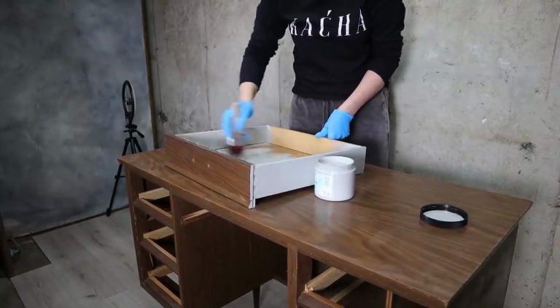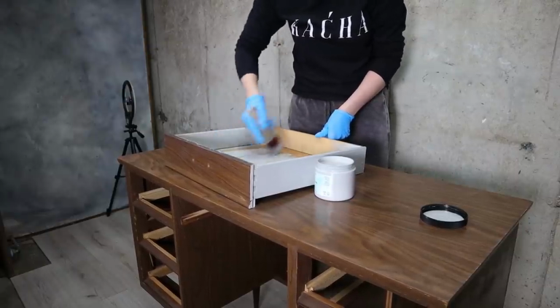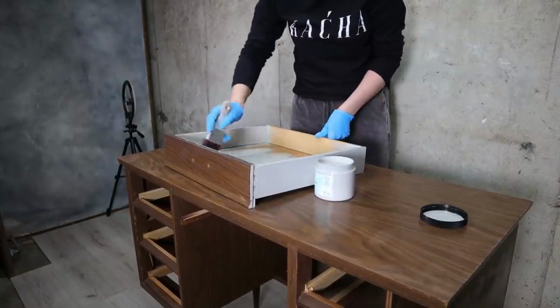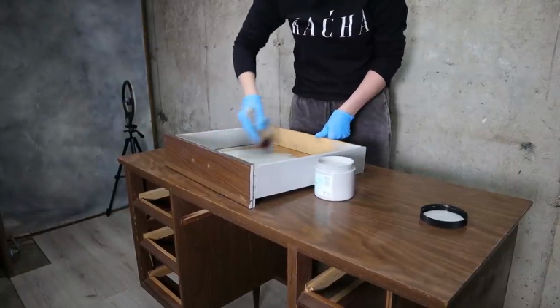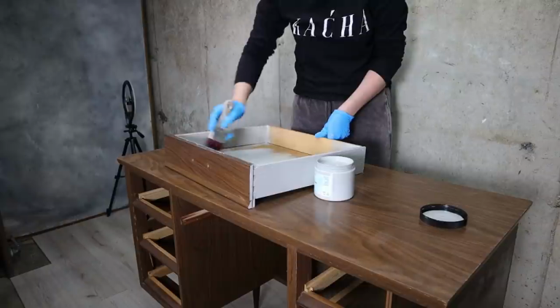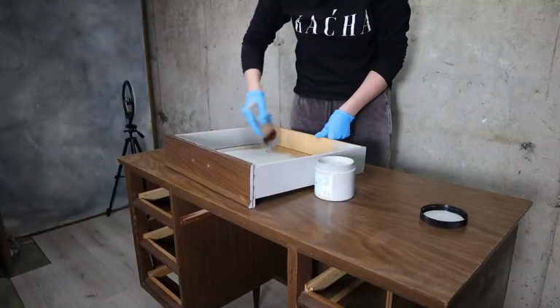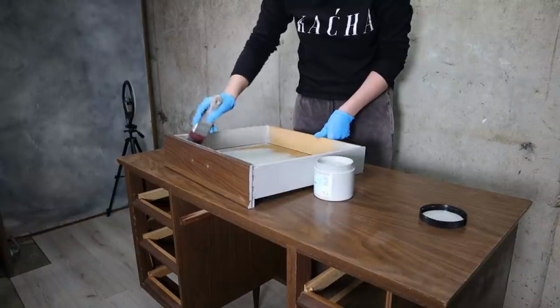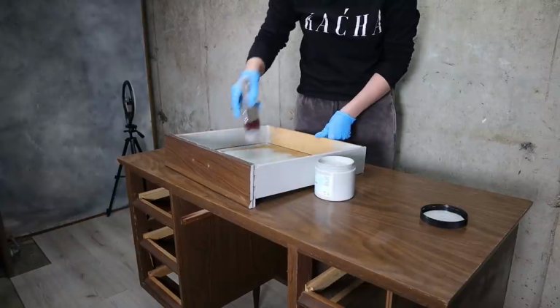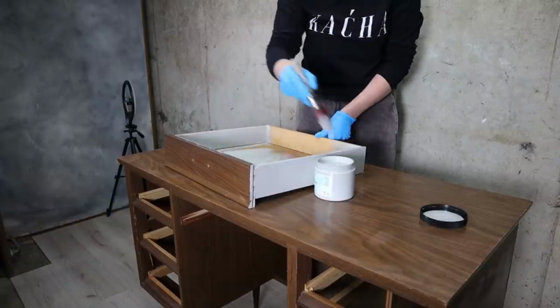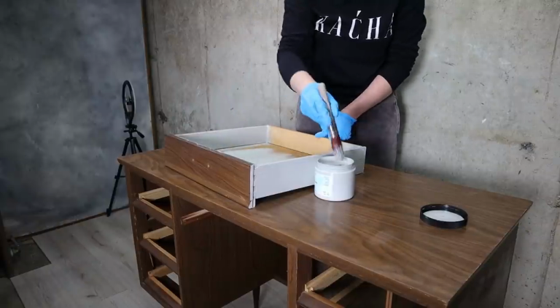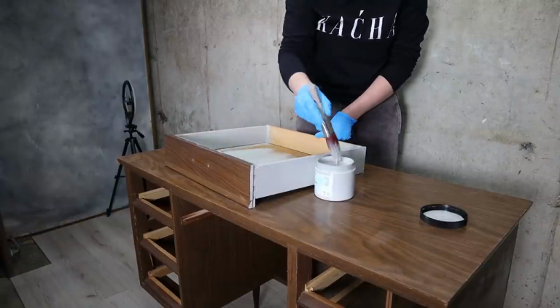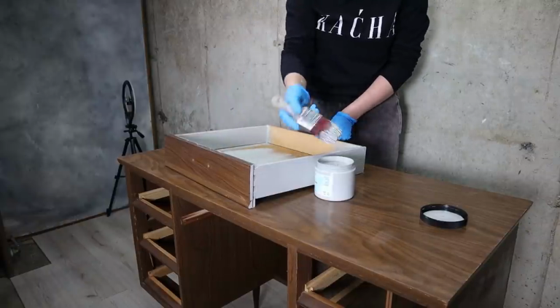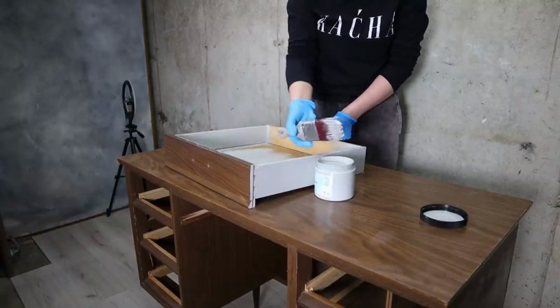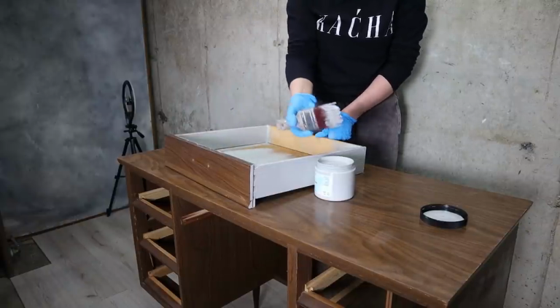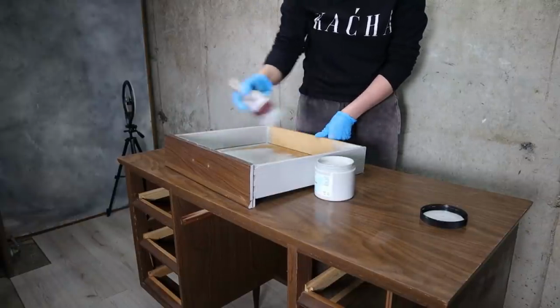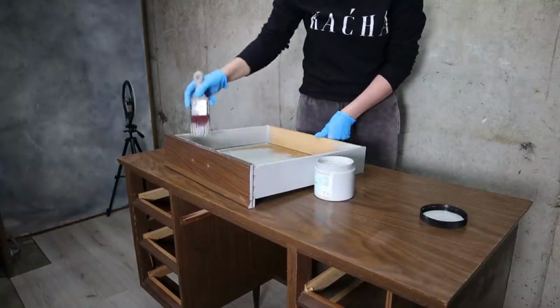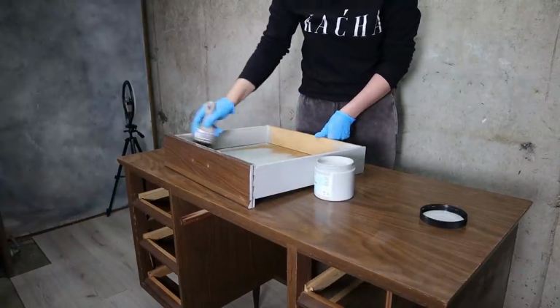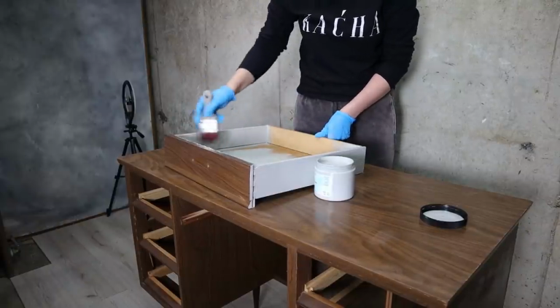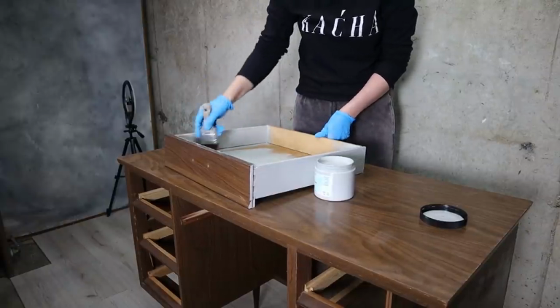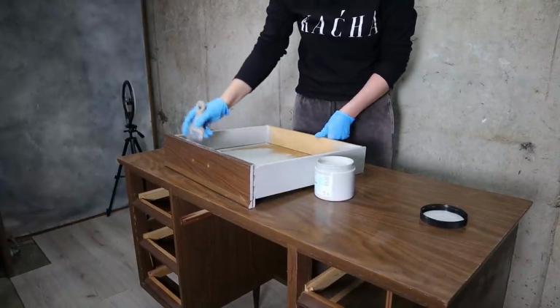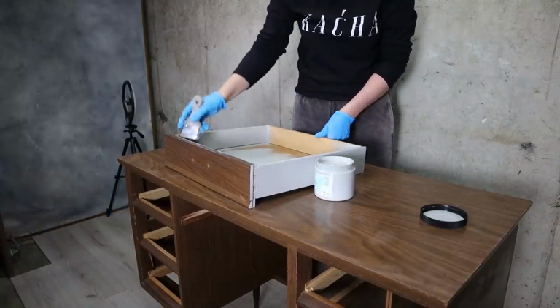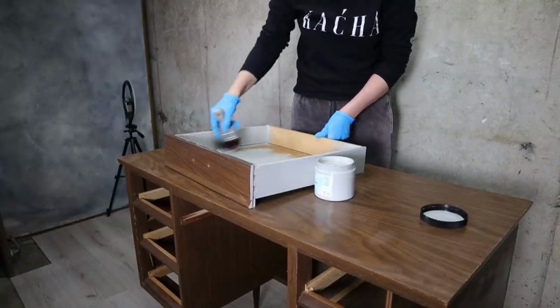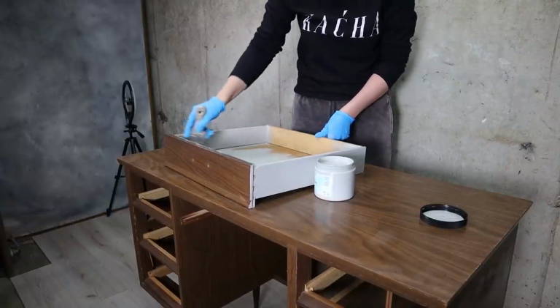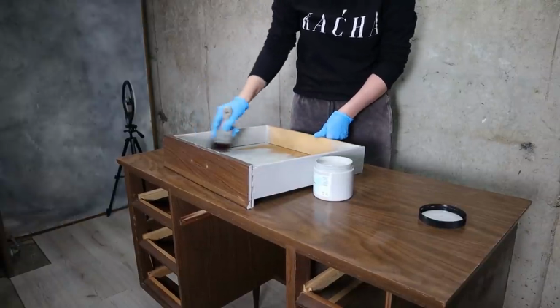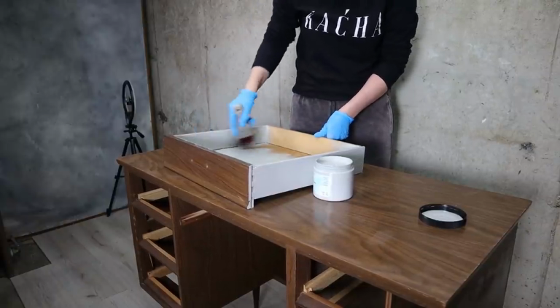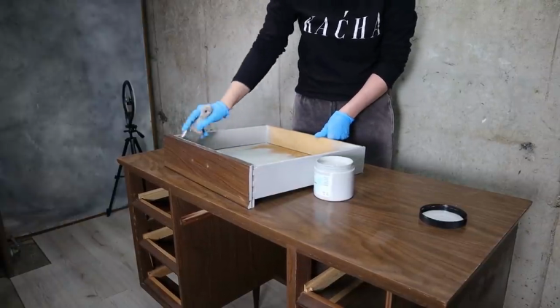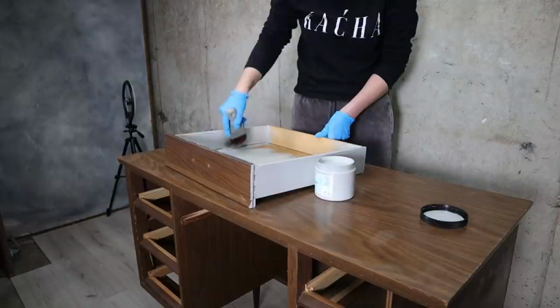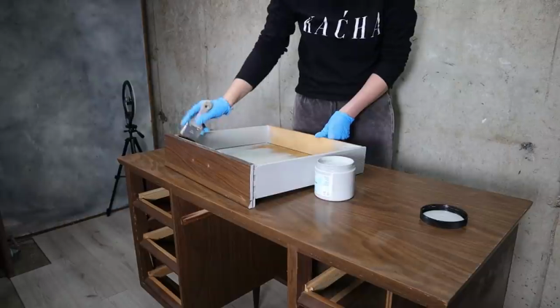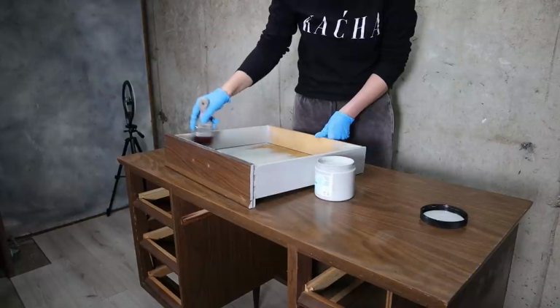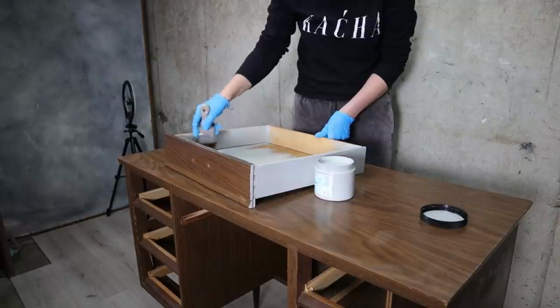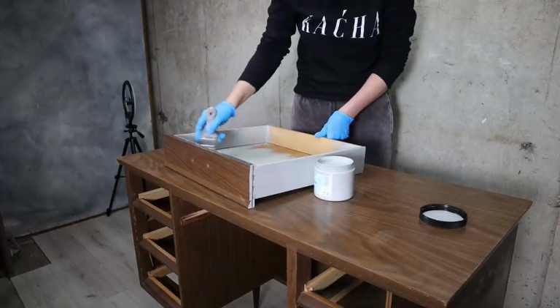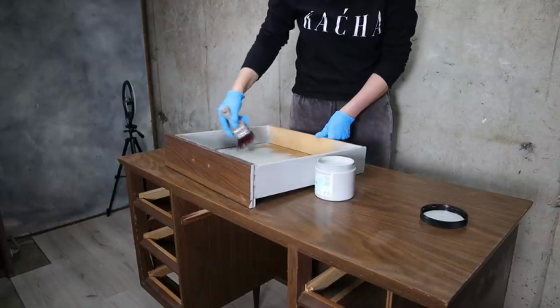I'm going to paint the insides of the drawers in Baja Gray using Silk All-in-One Mineral Paint. This is a kid's desk and I wanted it to be all clean and disinfected inside and outside.